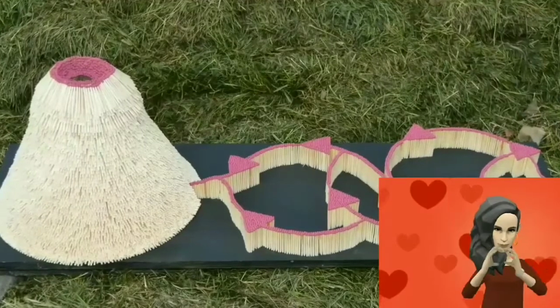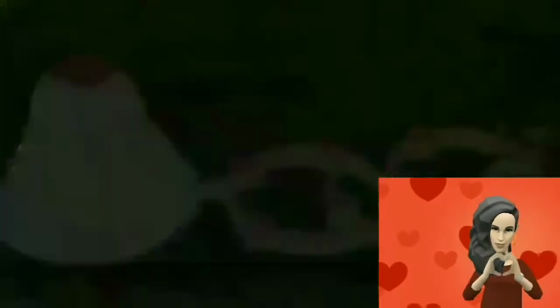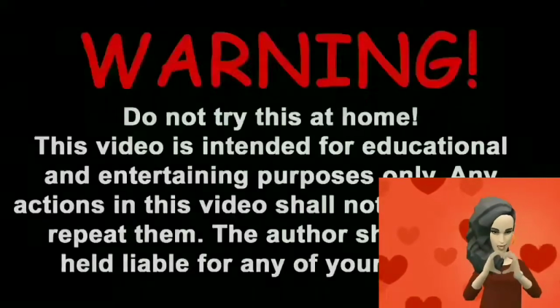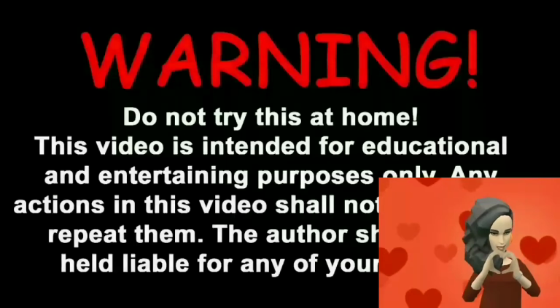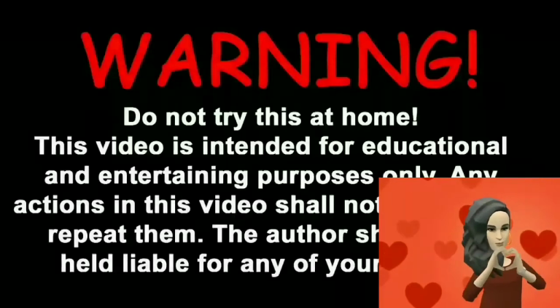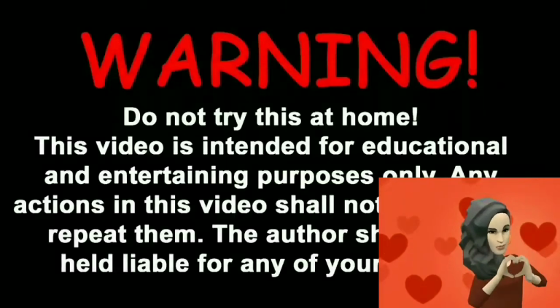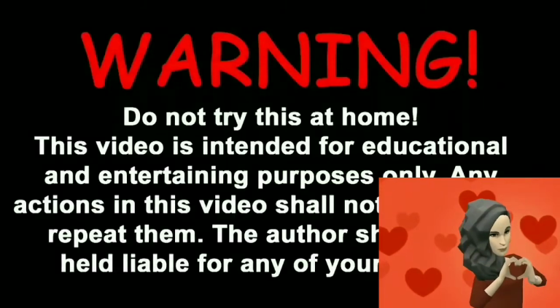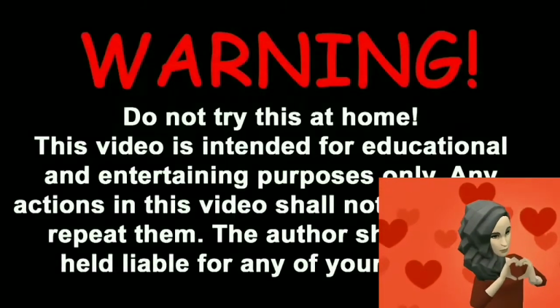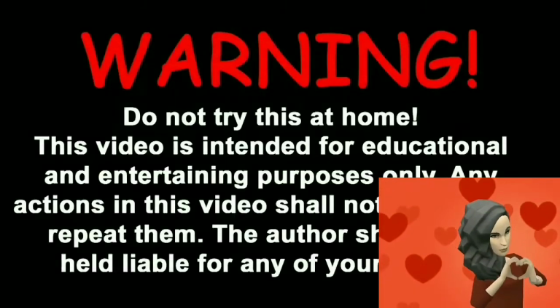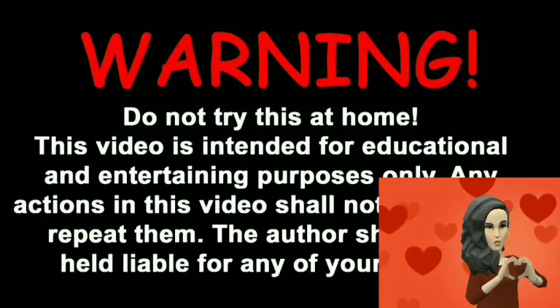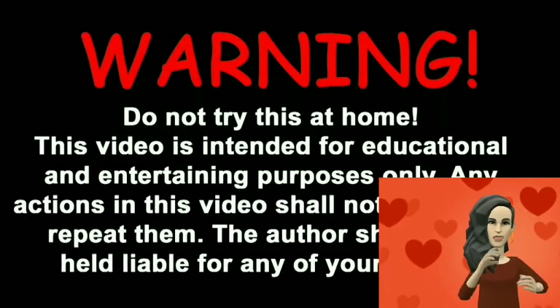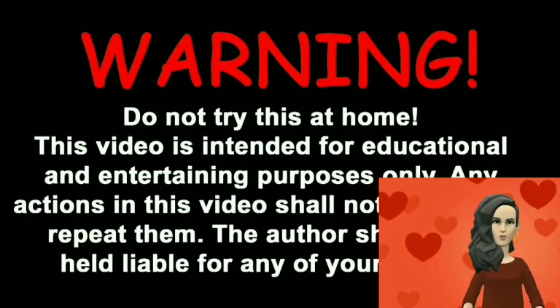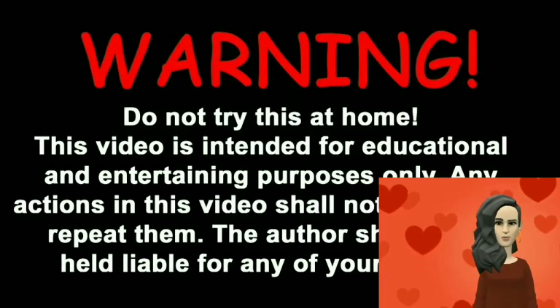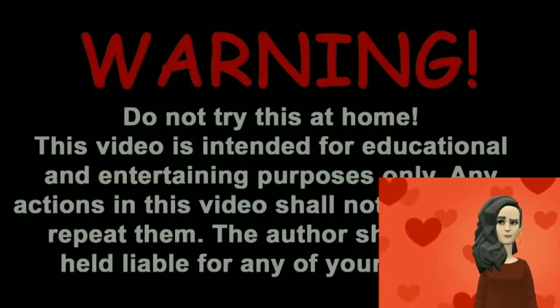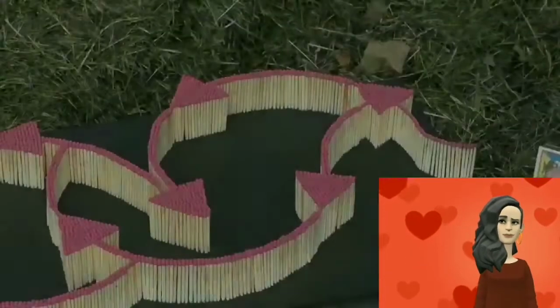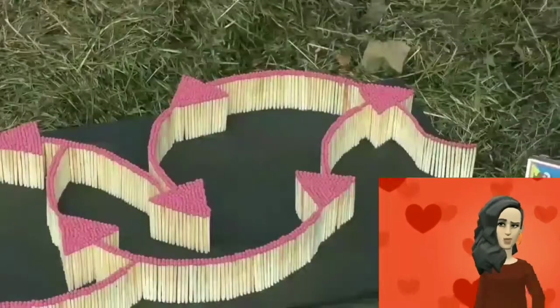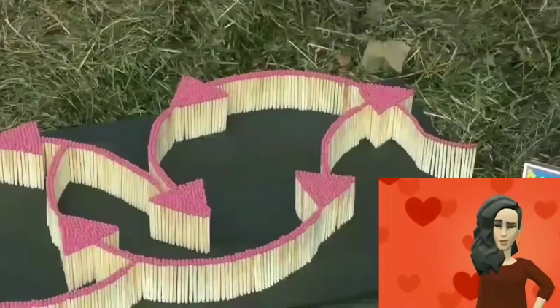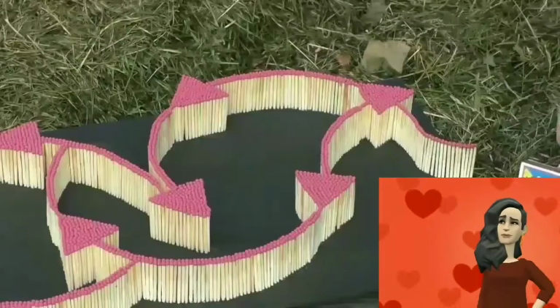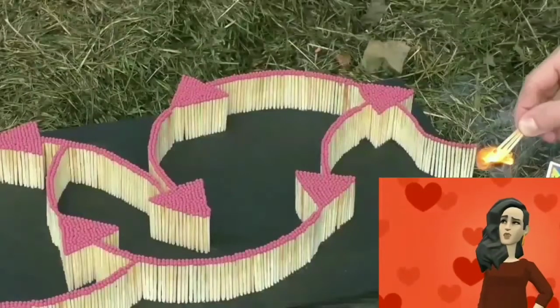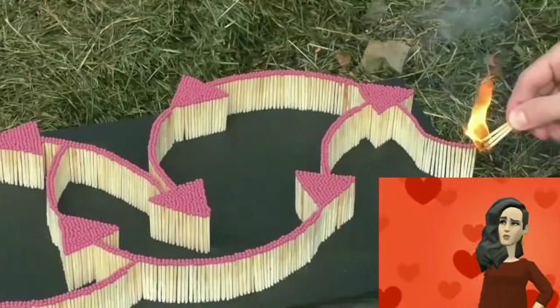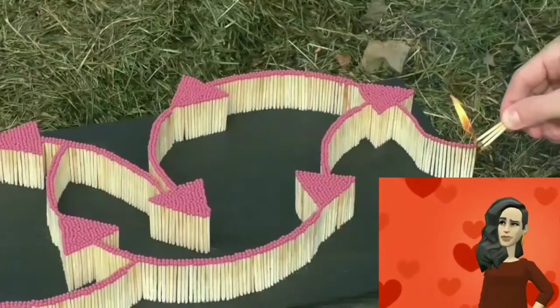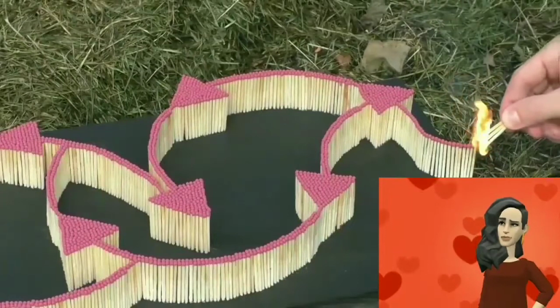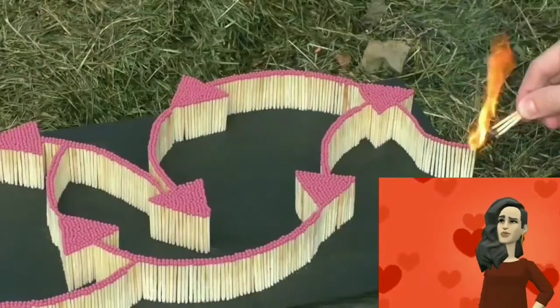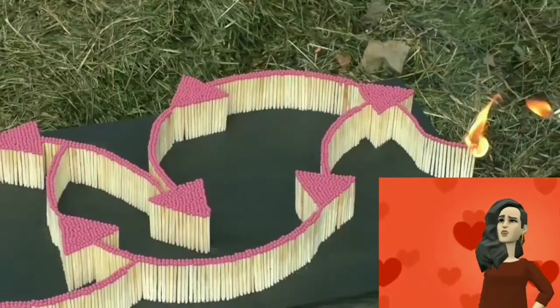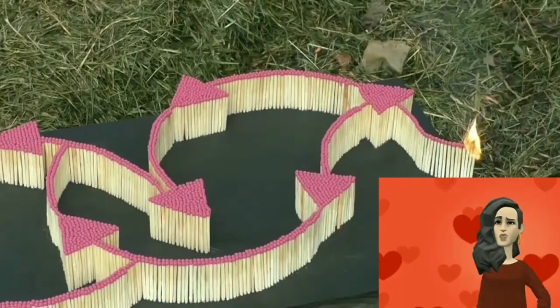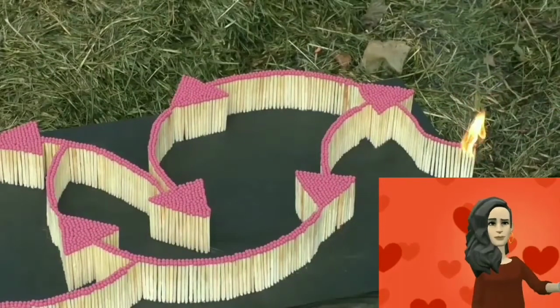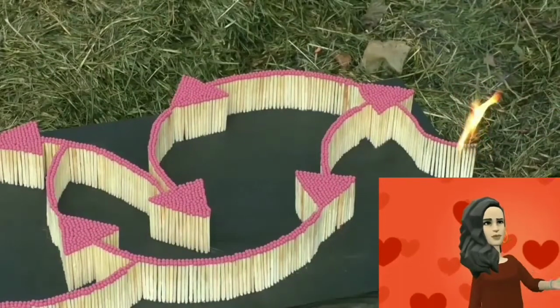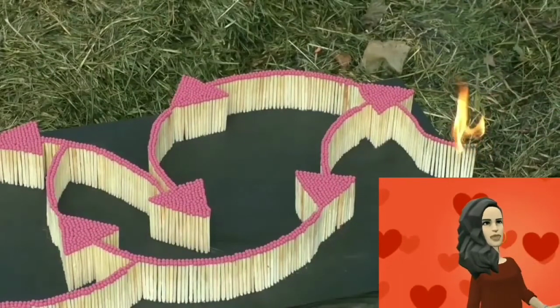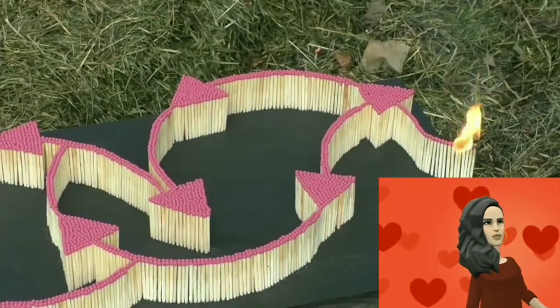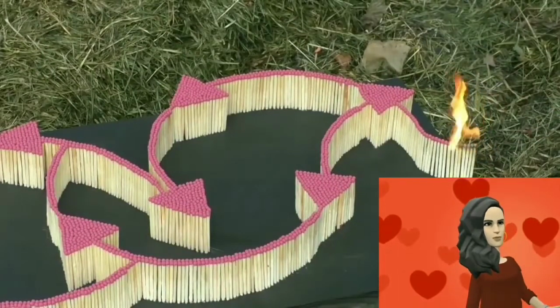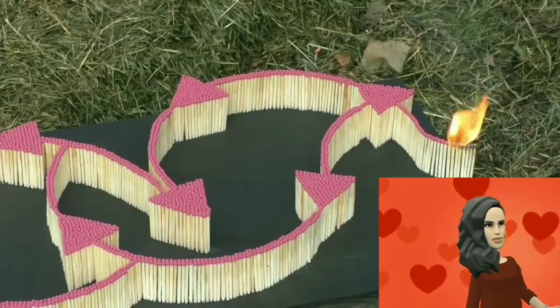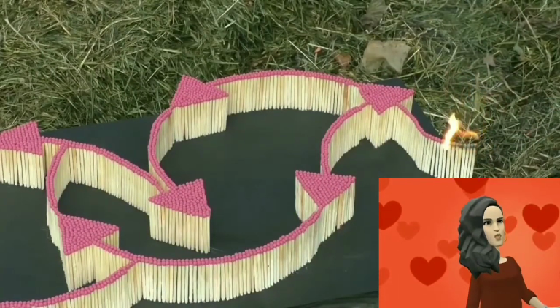Oh no, this is a very good piece of advice: do not ever try this at home. This is very dangerous.